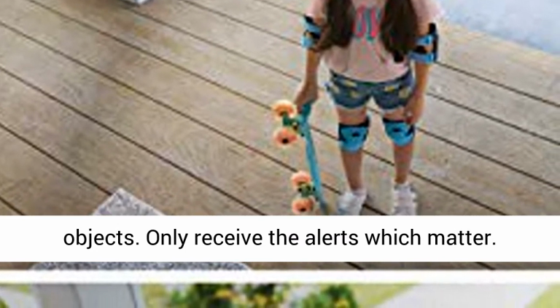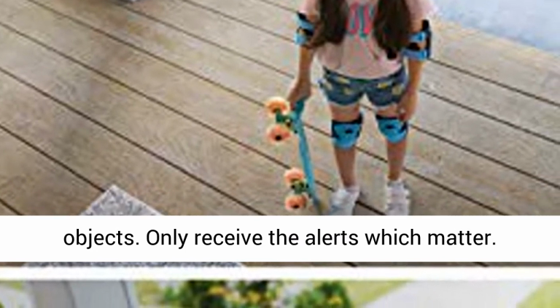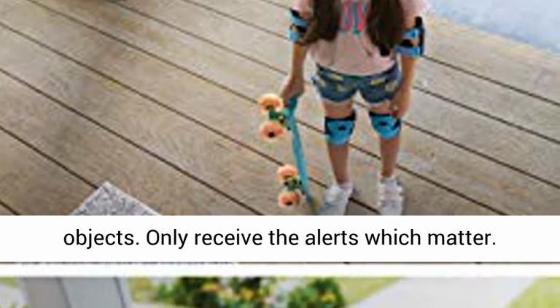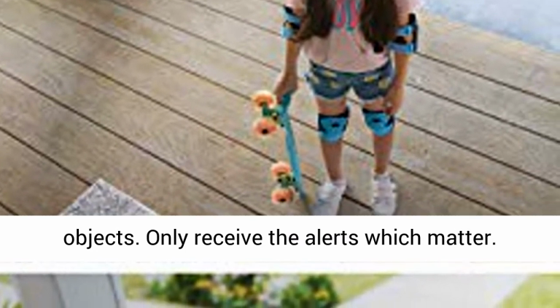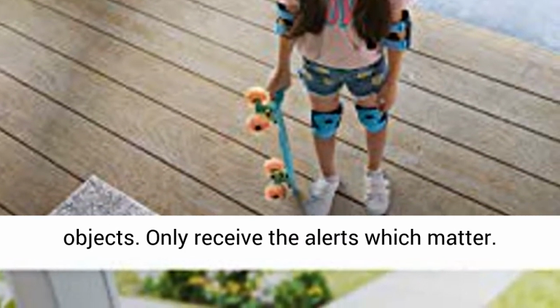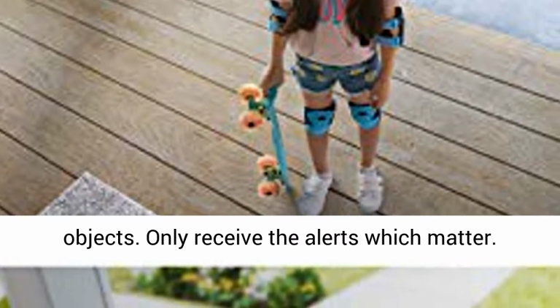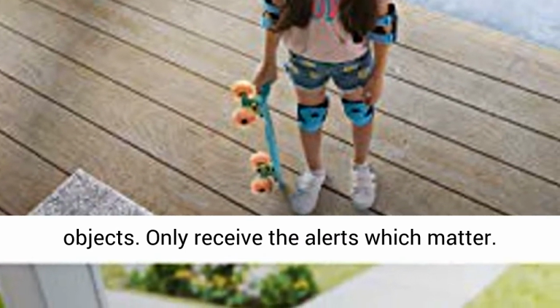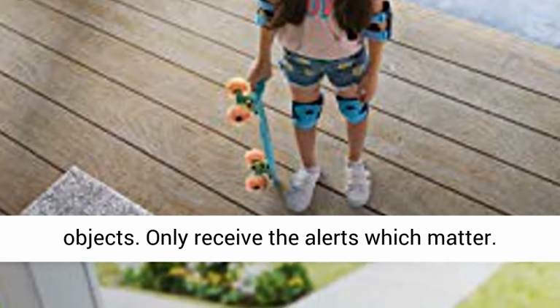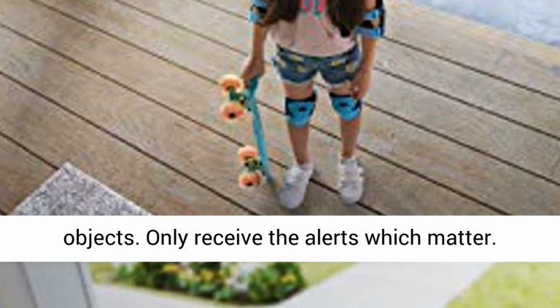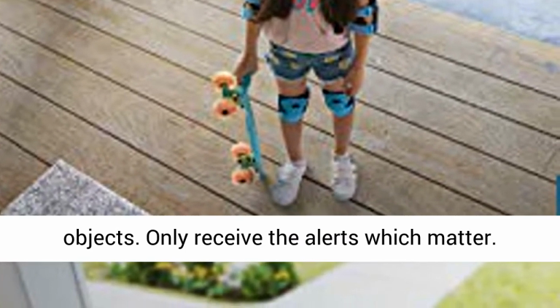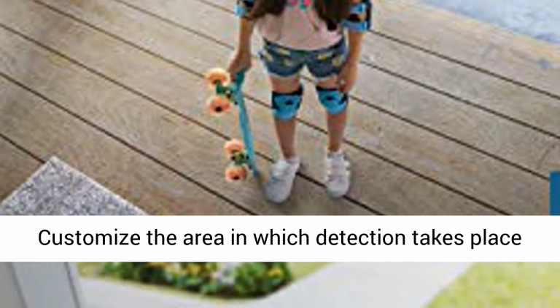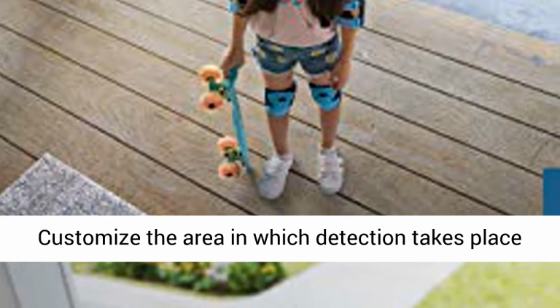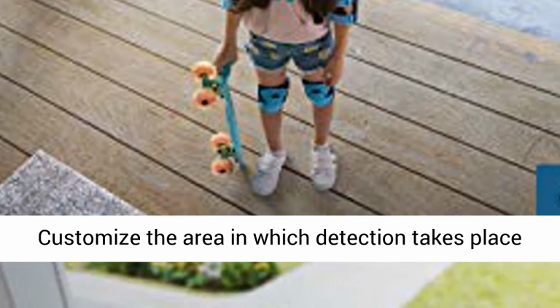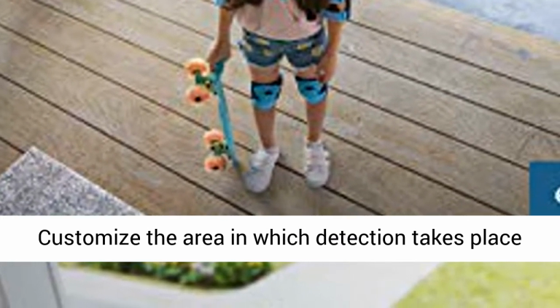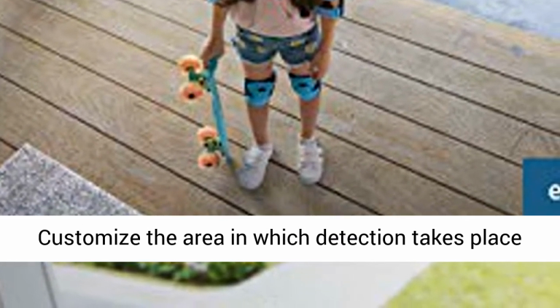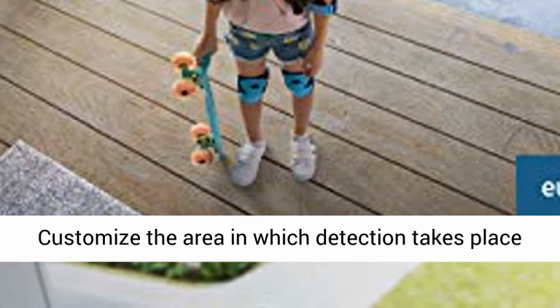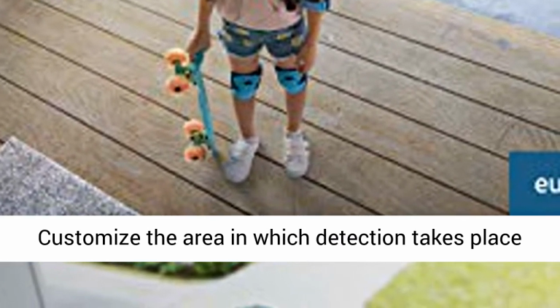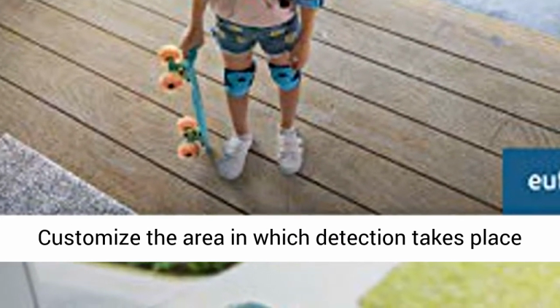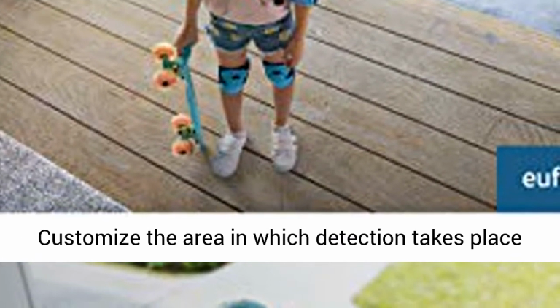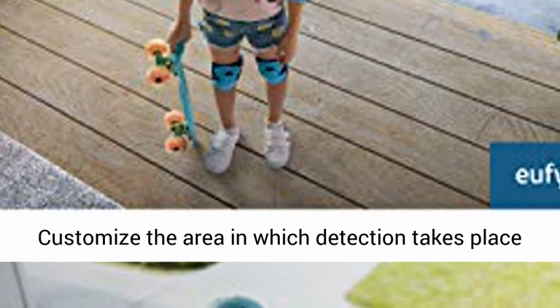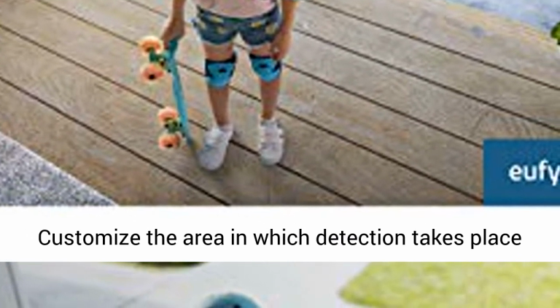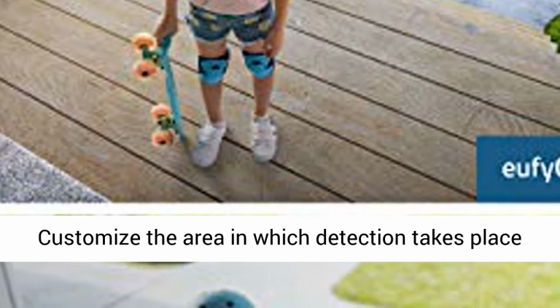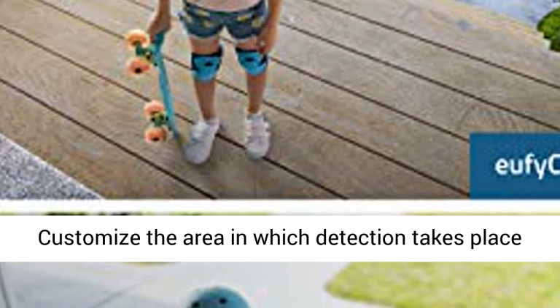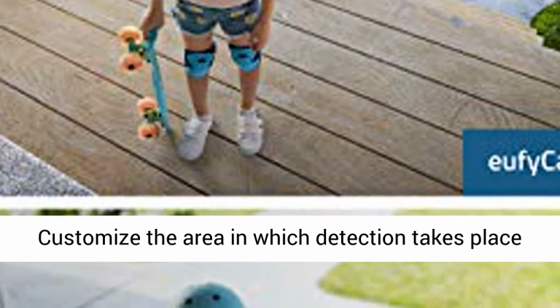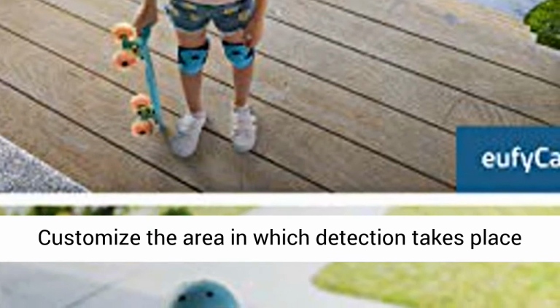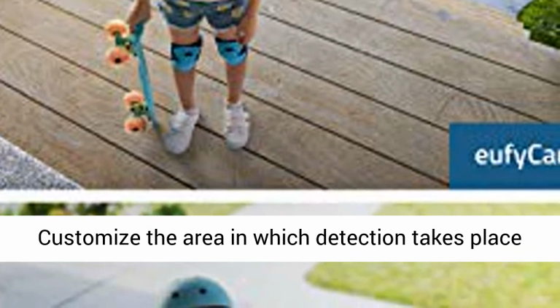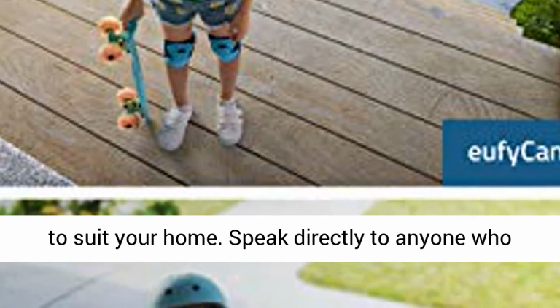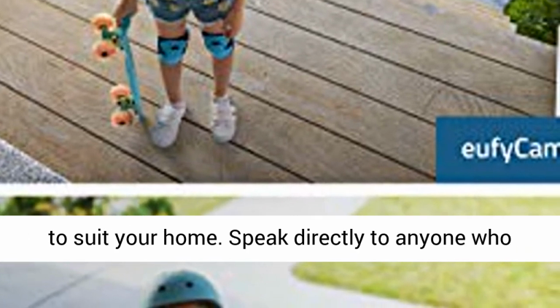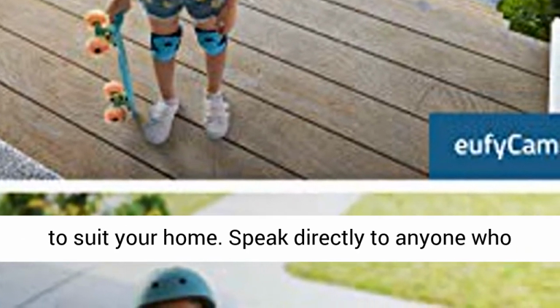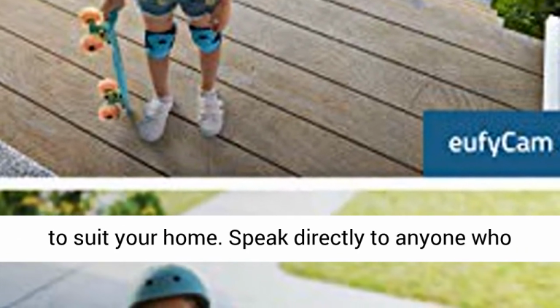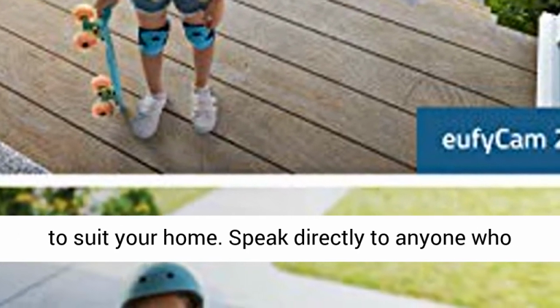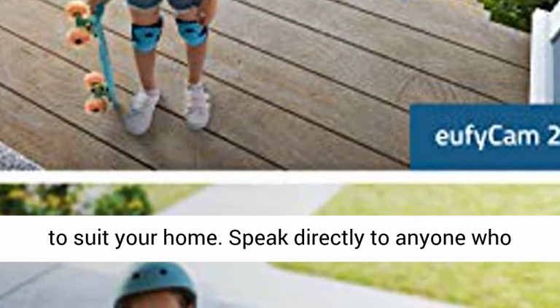Only receive the alerts which matter. Customize the area in which detection takes place to suit your home.